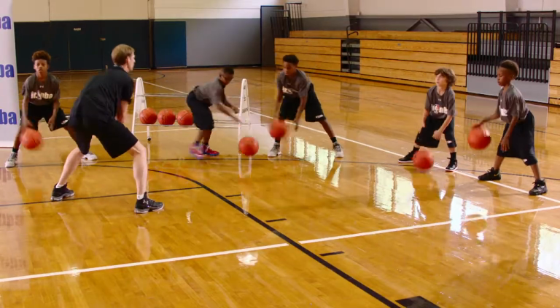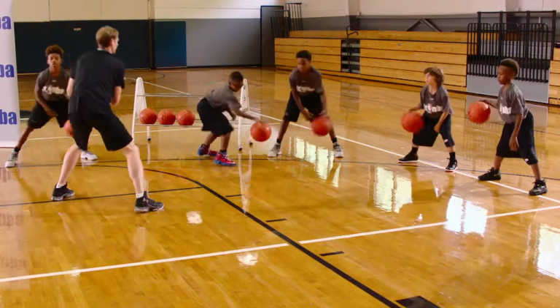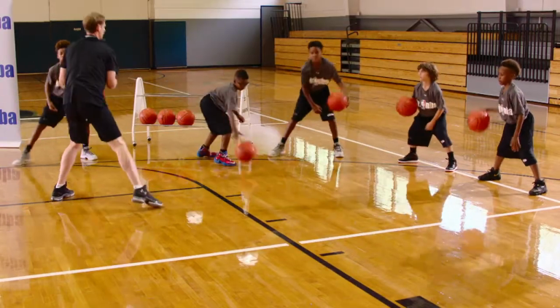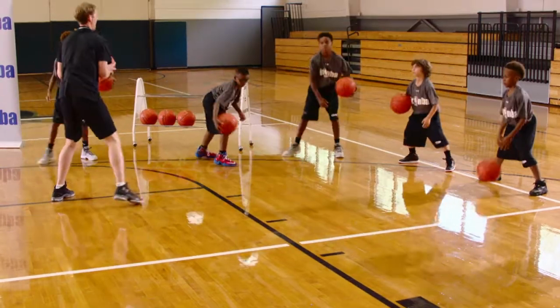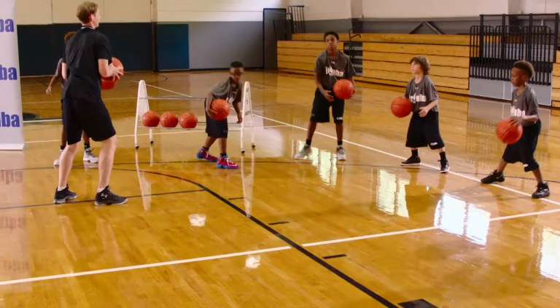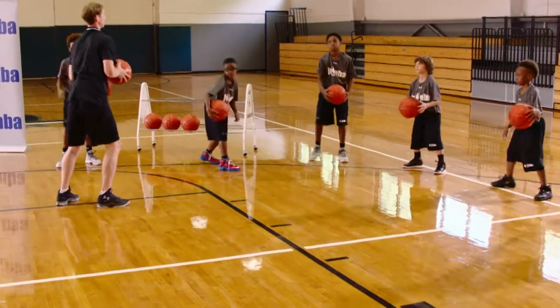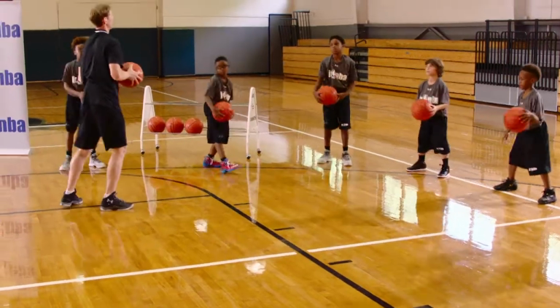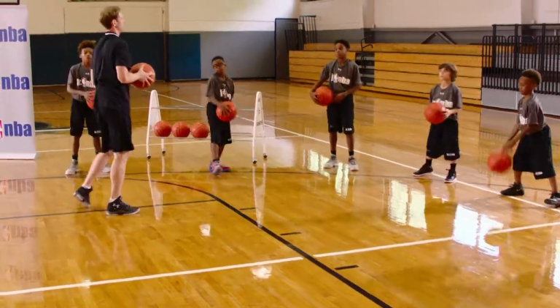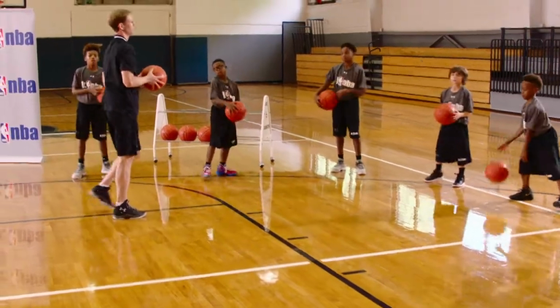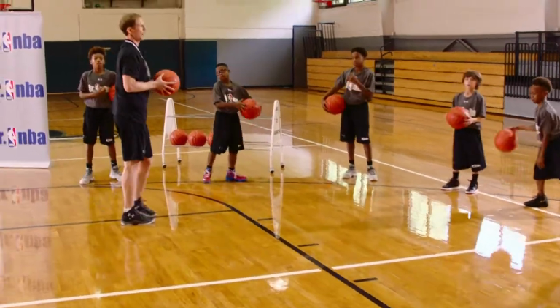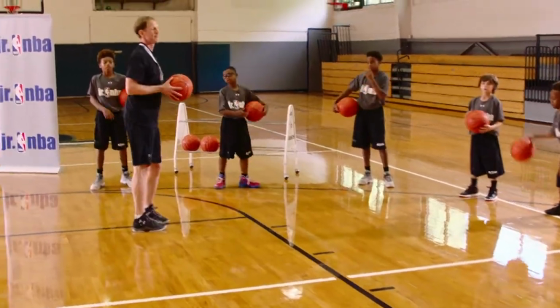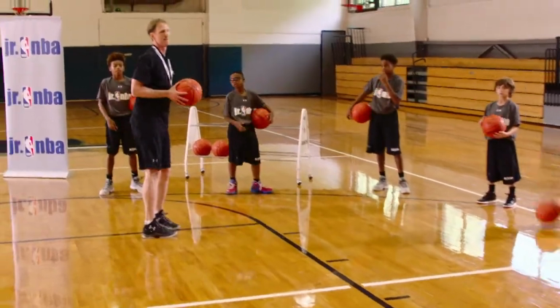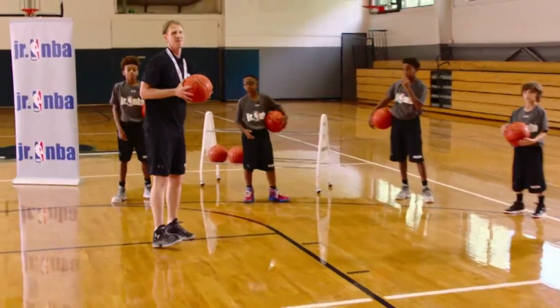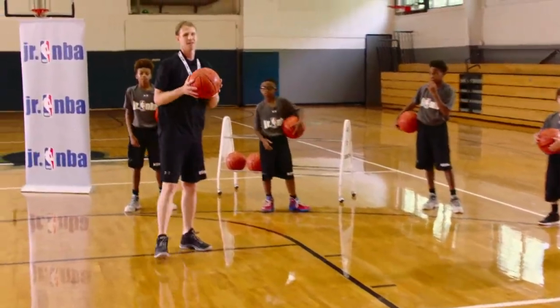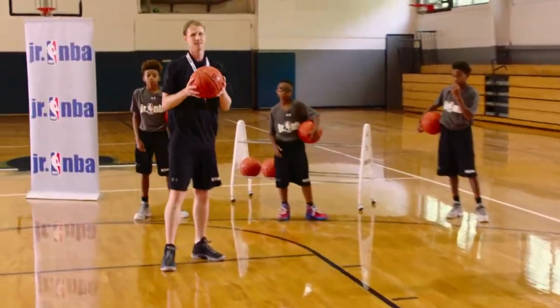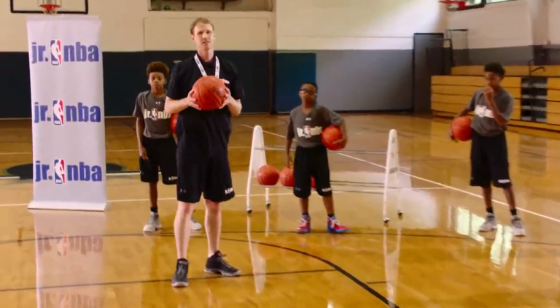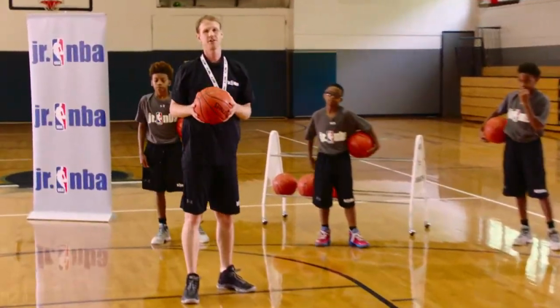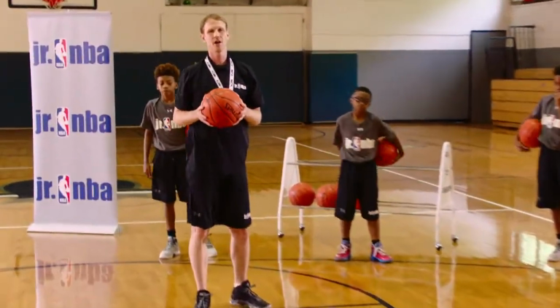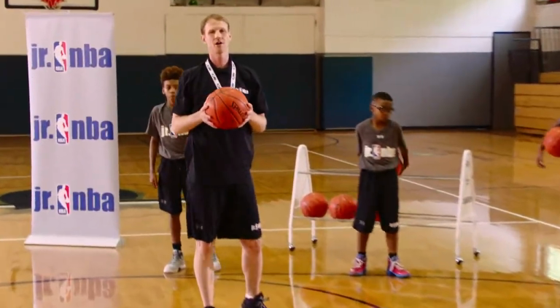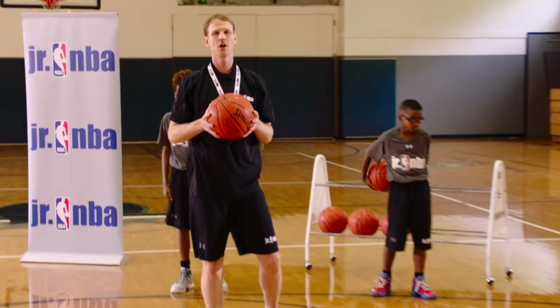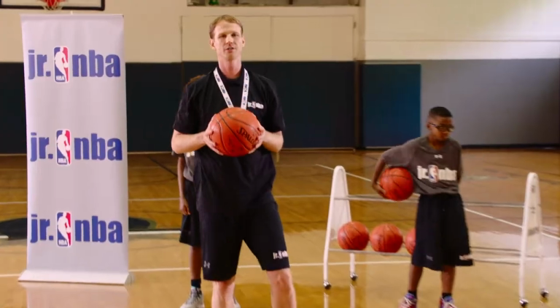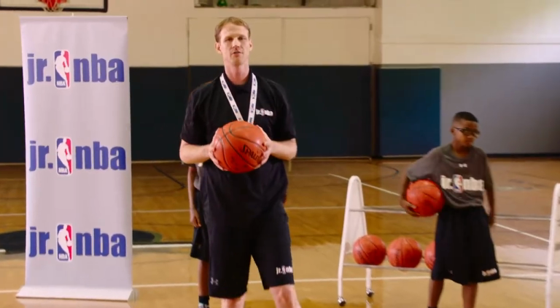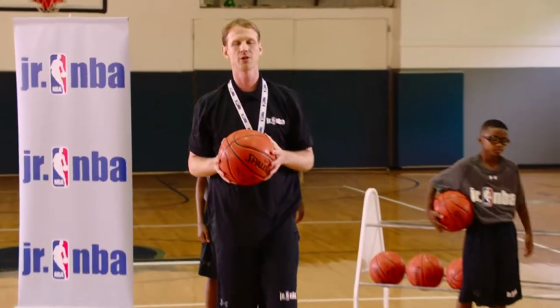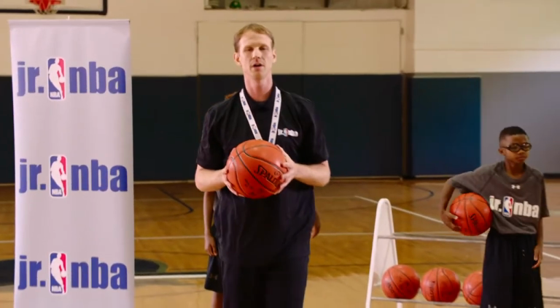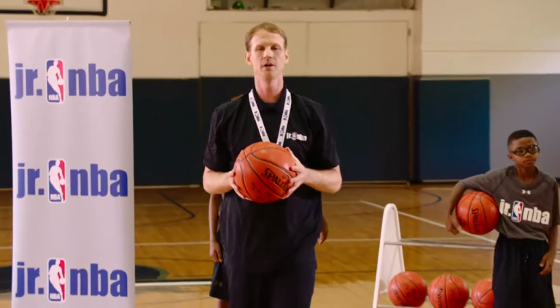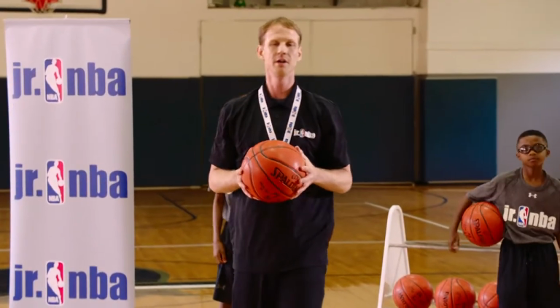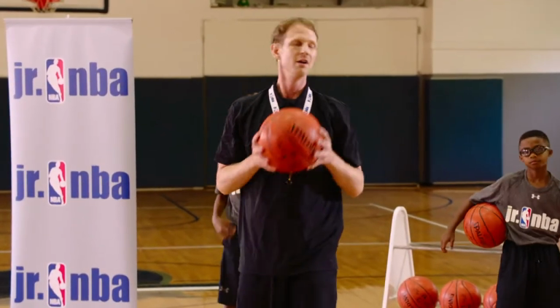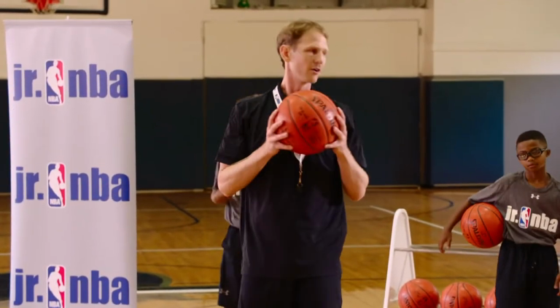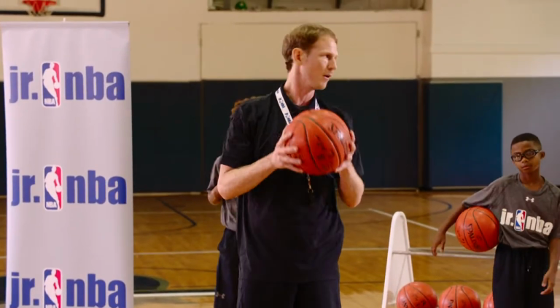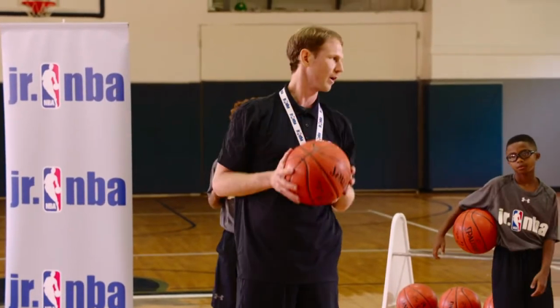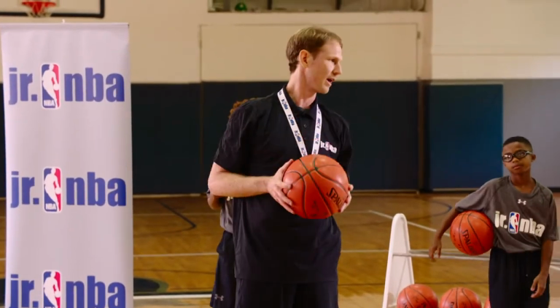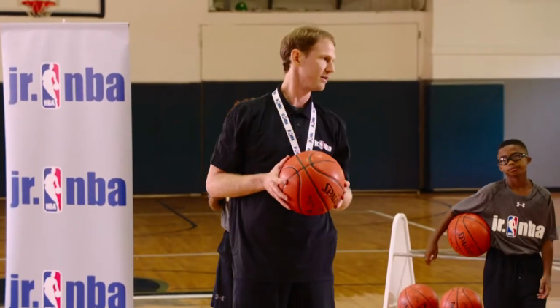Relax. Good job. That's the stationary crossover drill. Great work, guys.